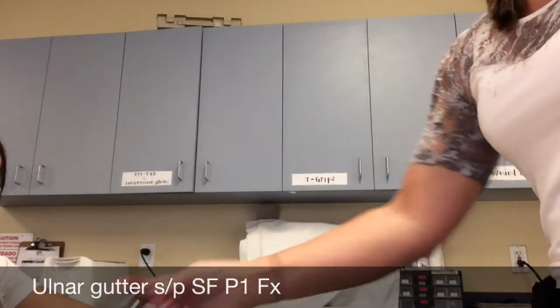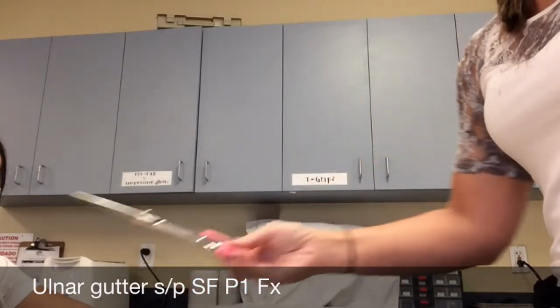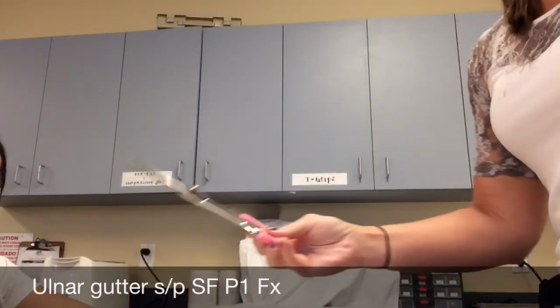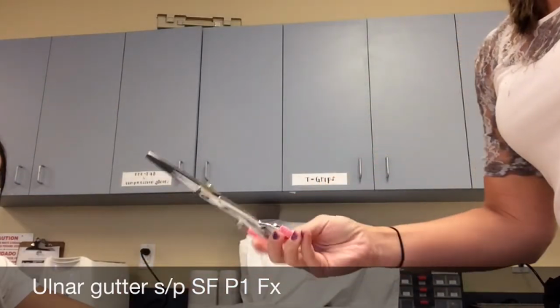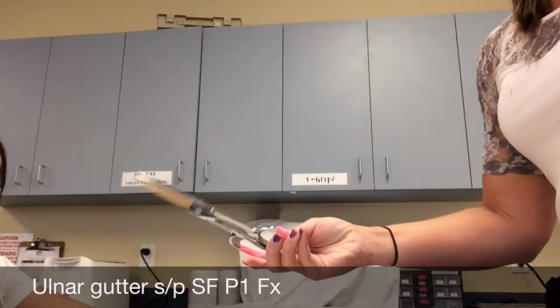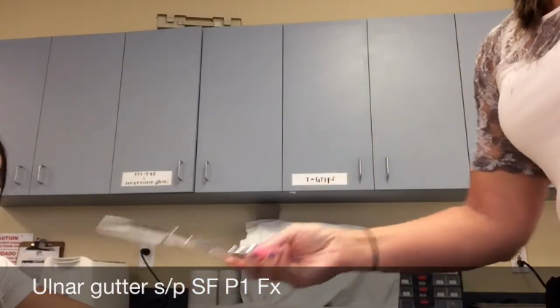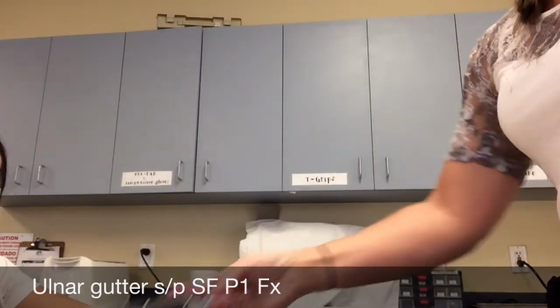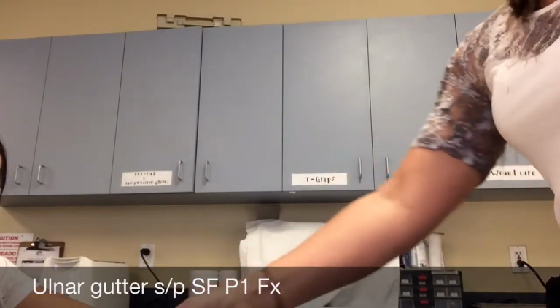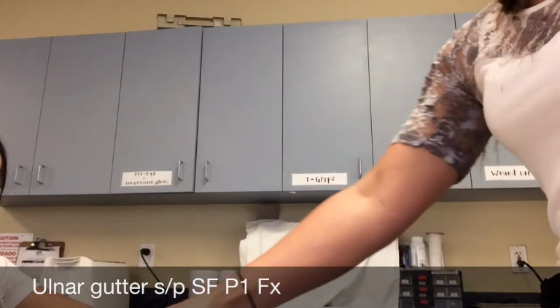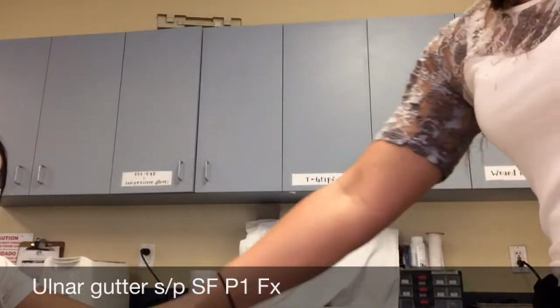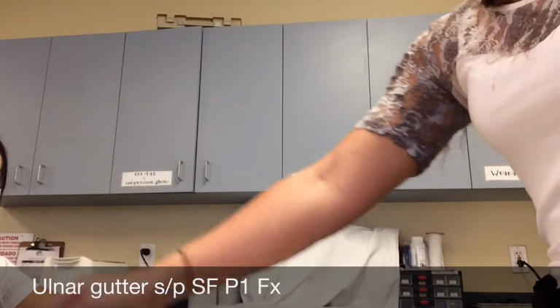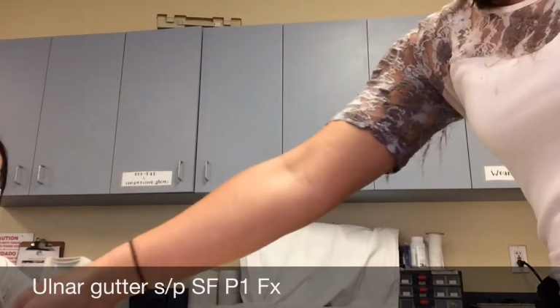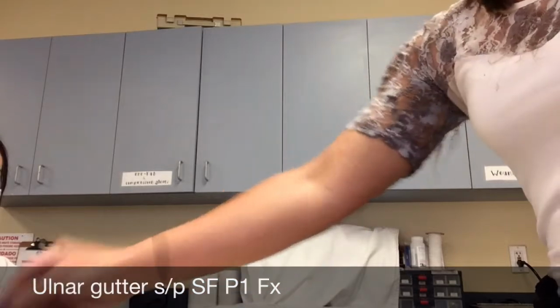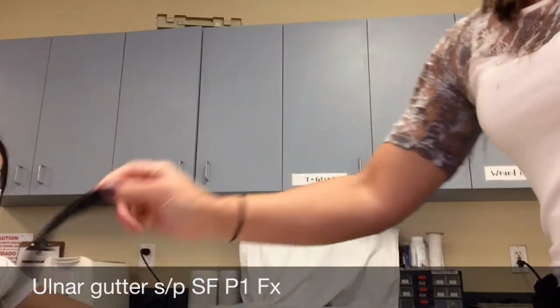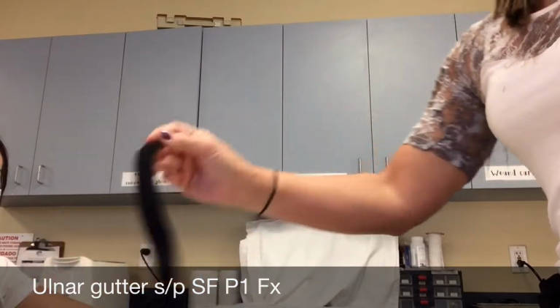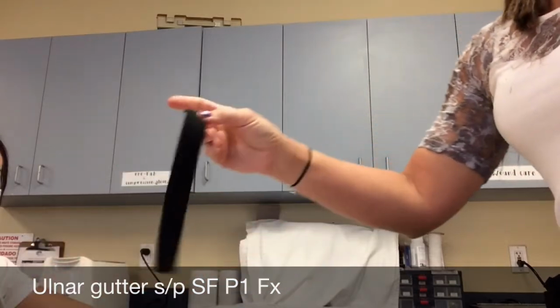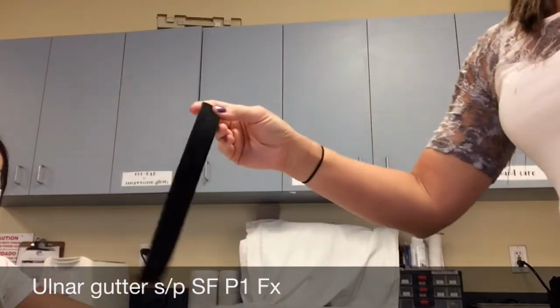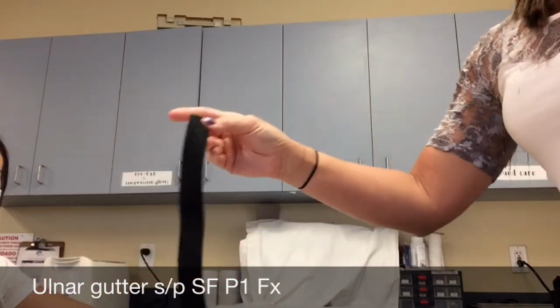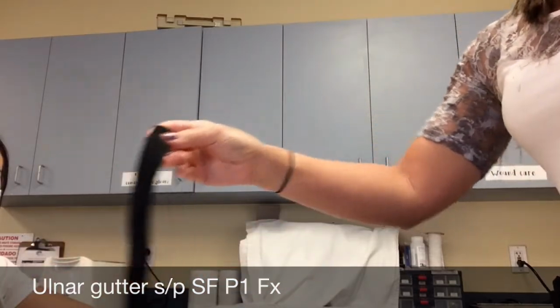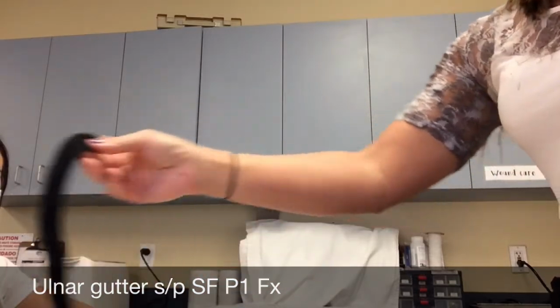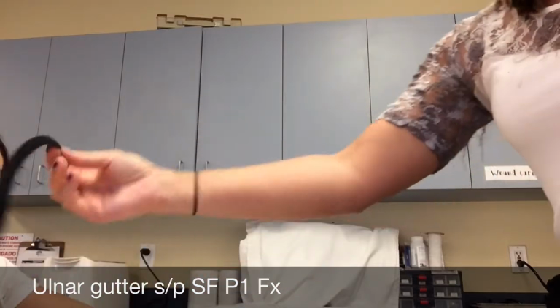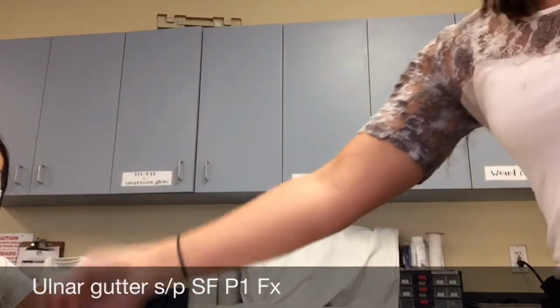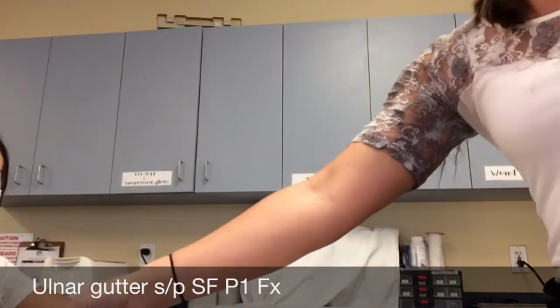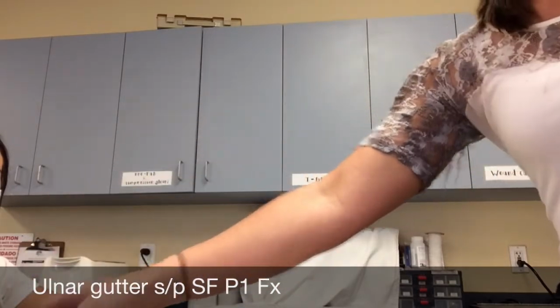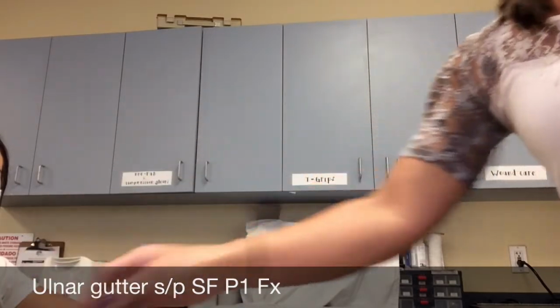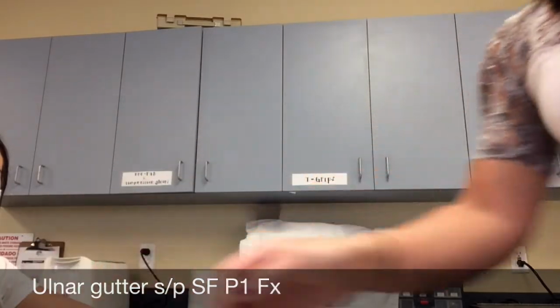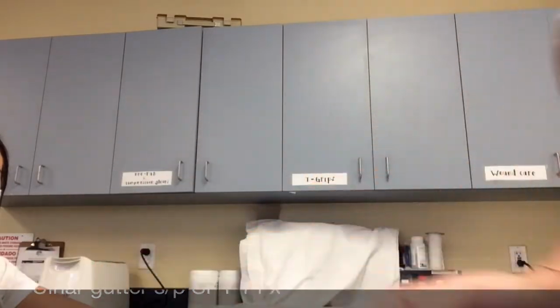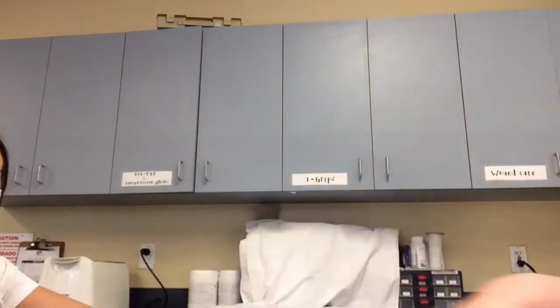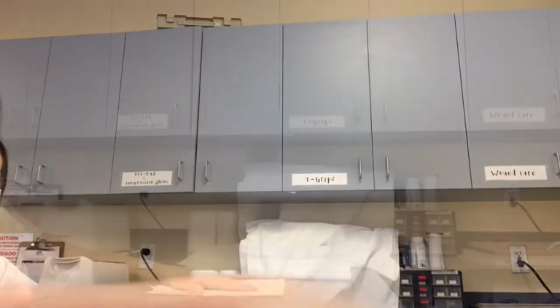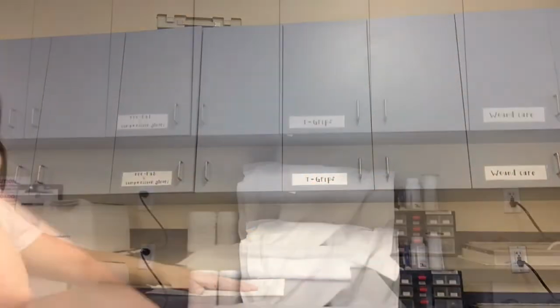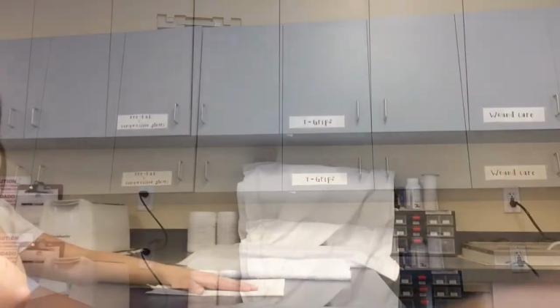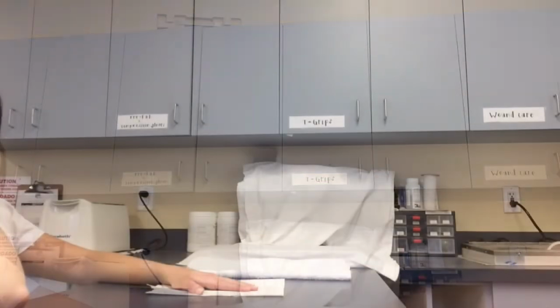Some of the materials that you will need: thermoplastic, paper towel, a pencil, Velcro, and scissors.